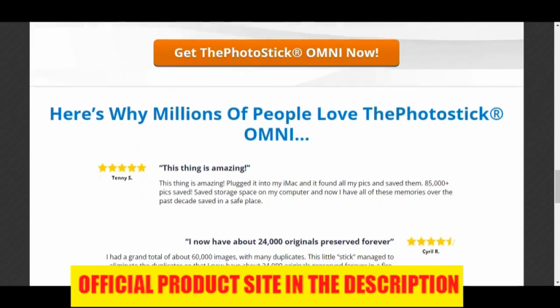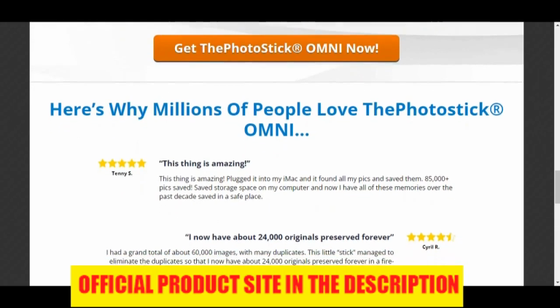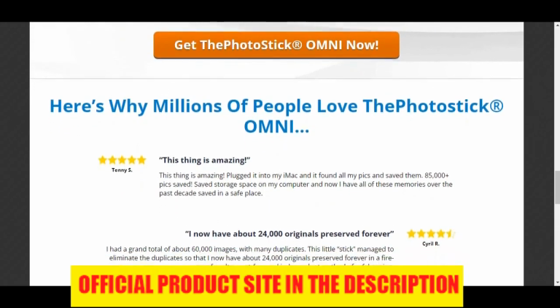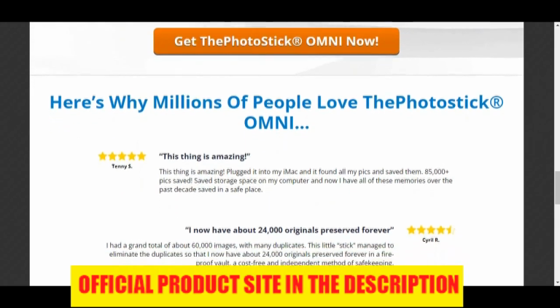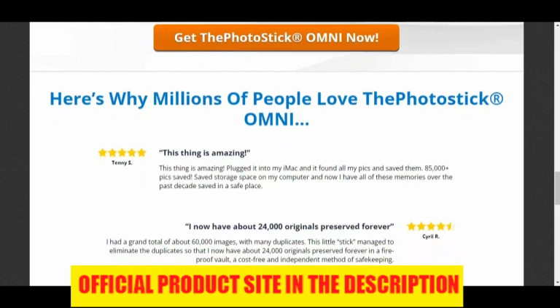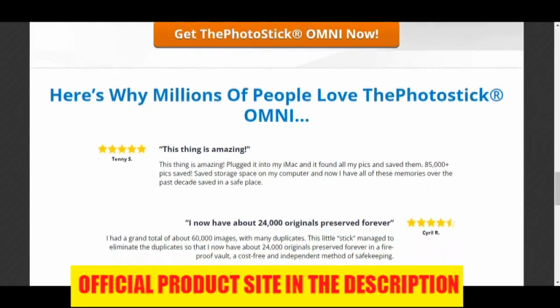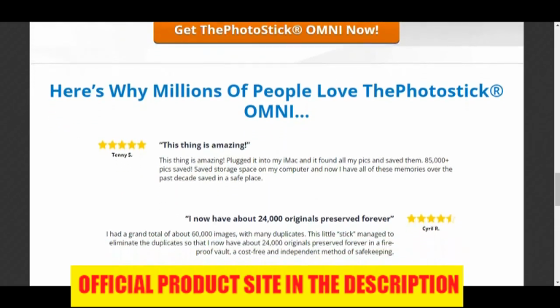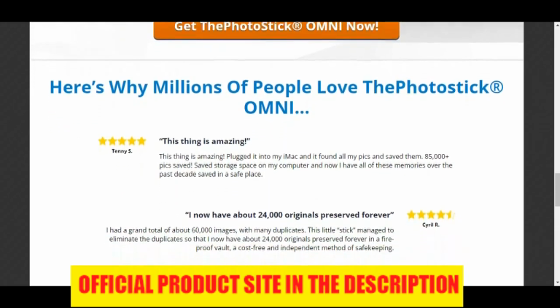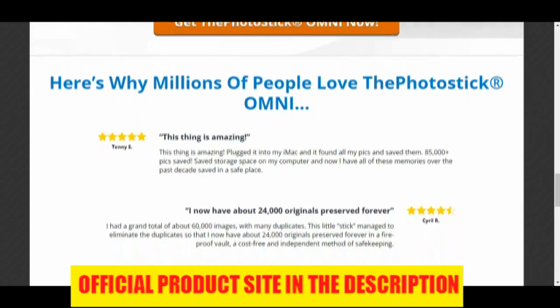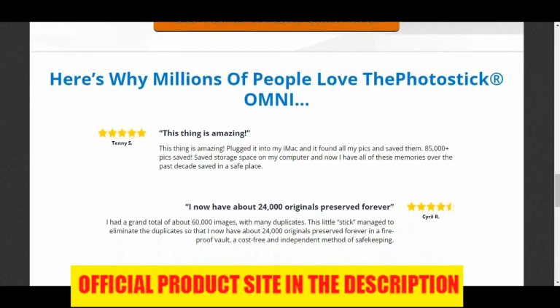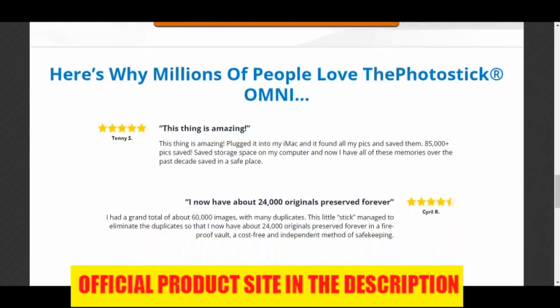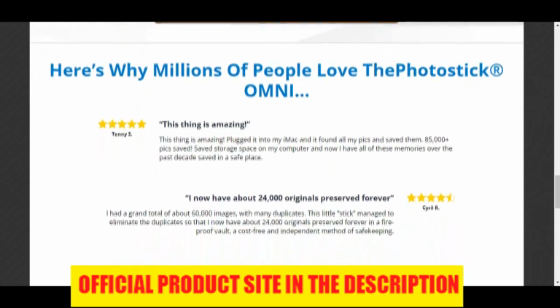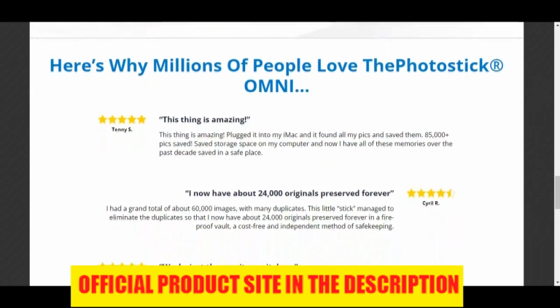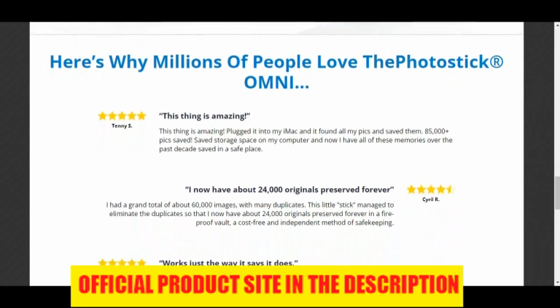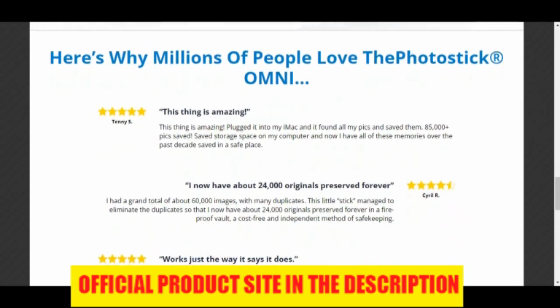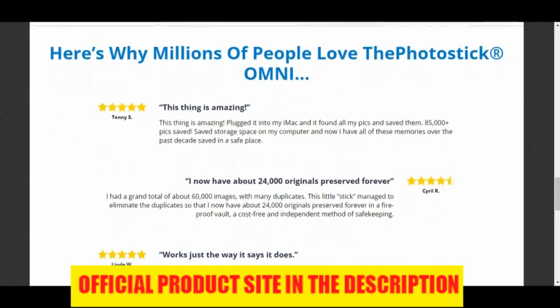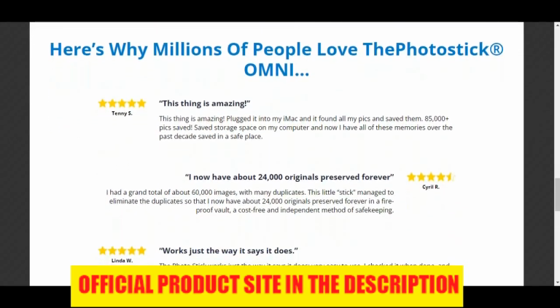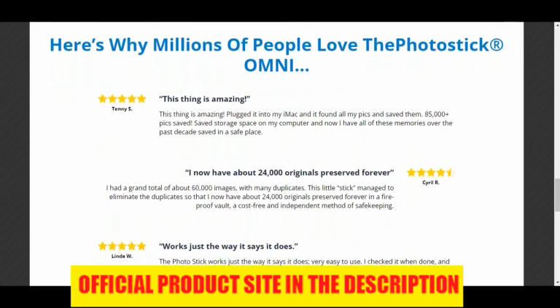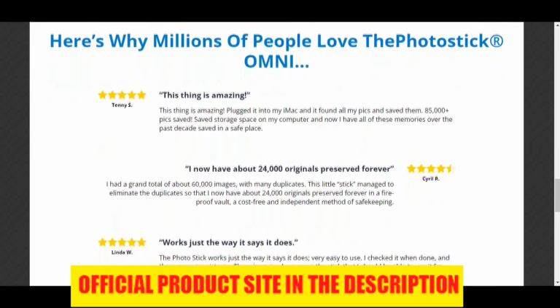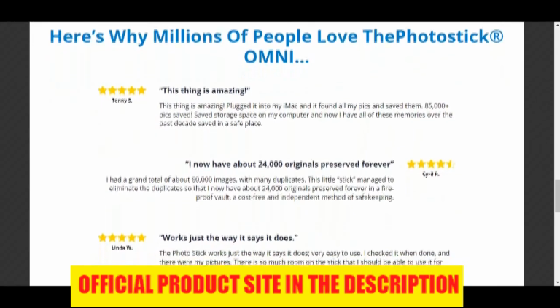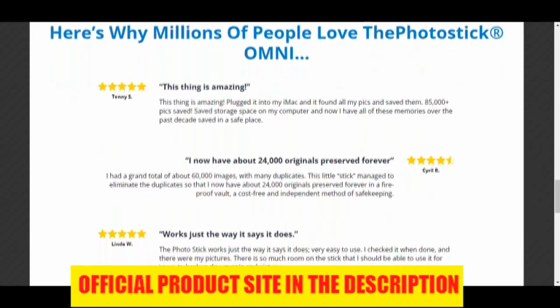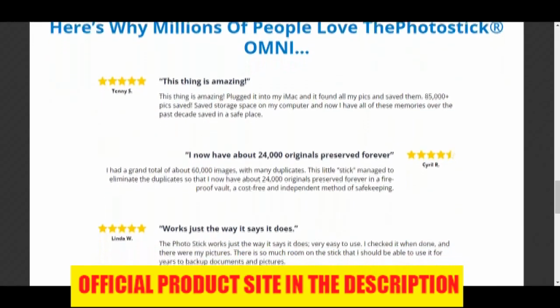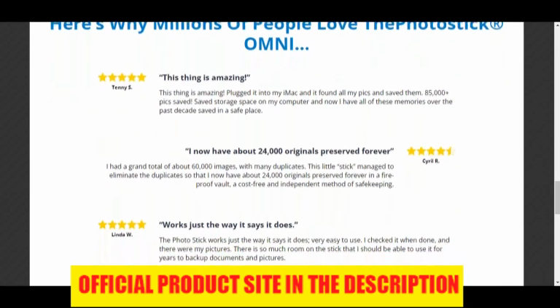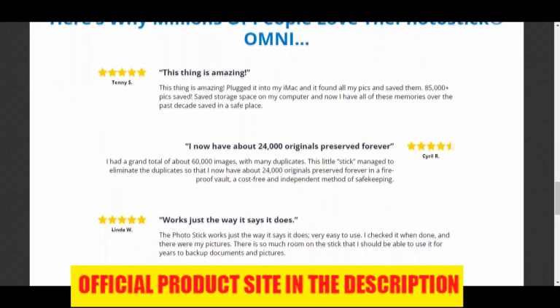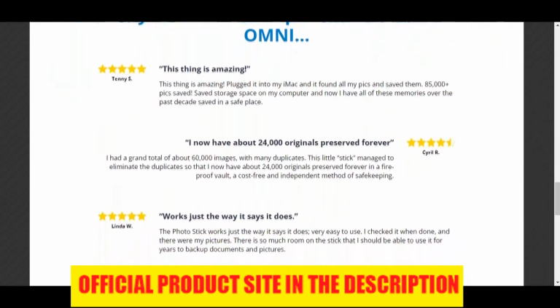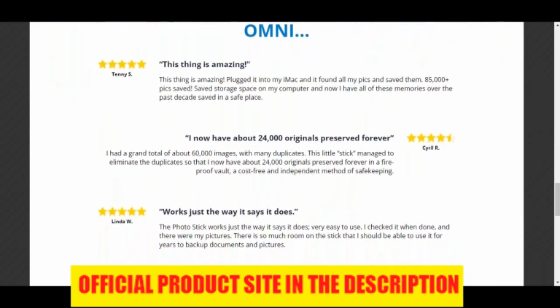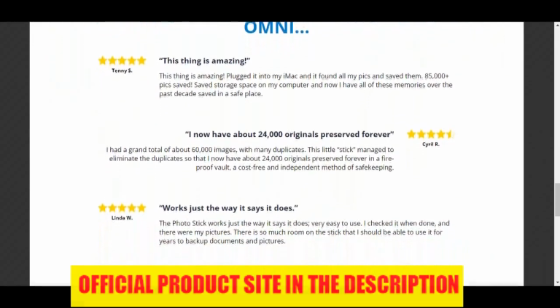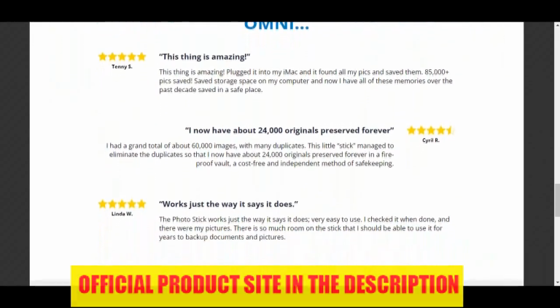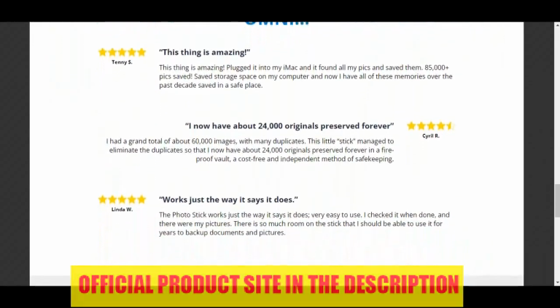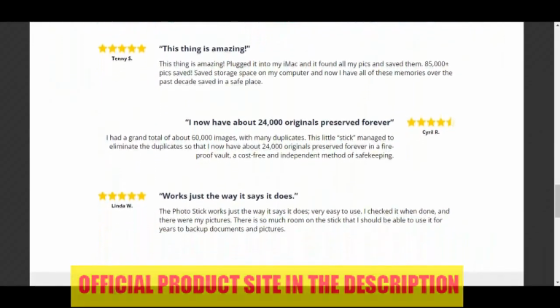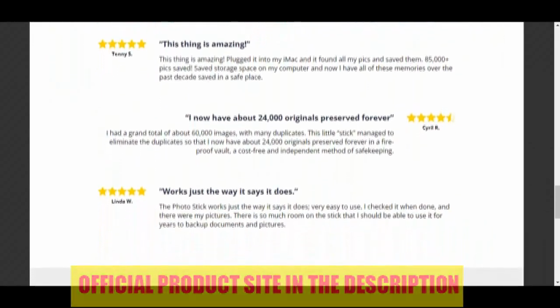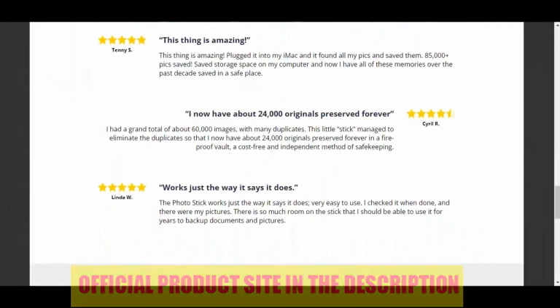This is the official website. I hope you enjoyed this Photo Stick Omni review, and thanks again for watching.